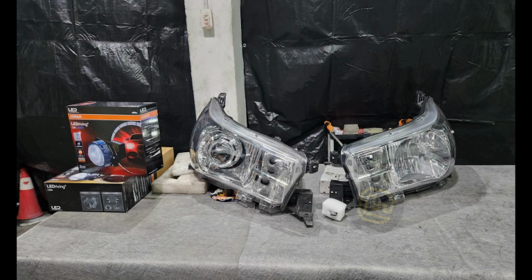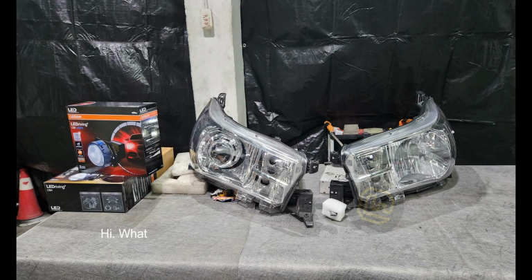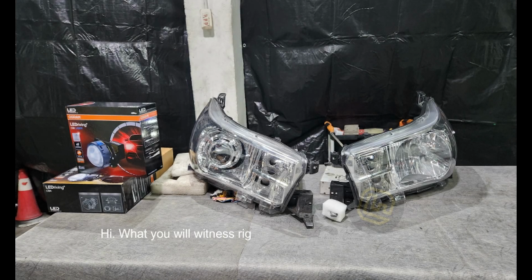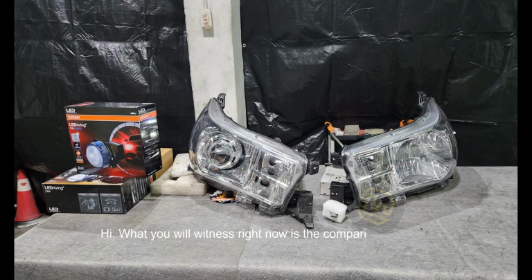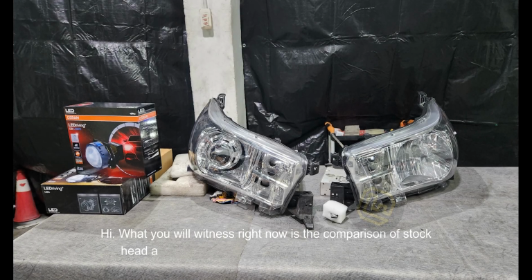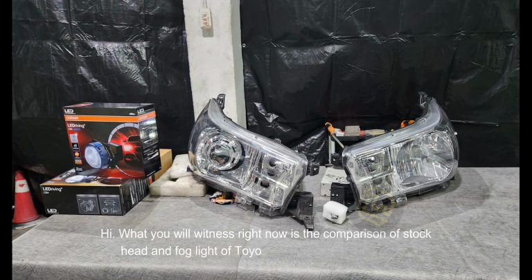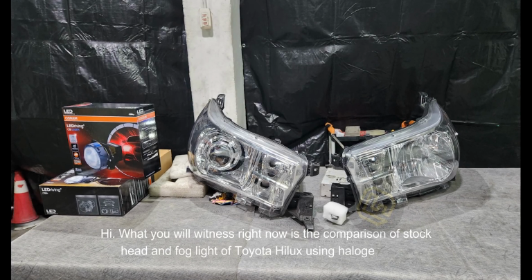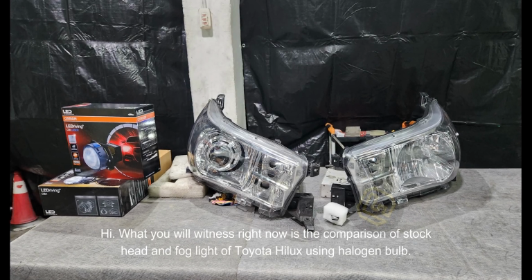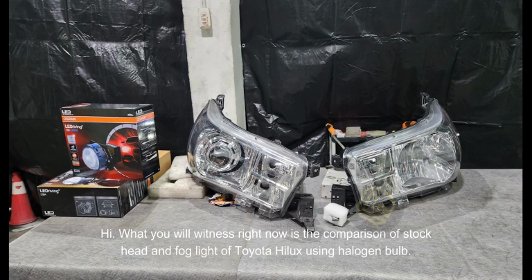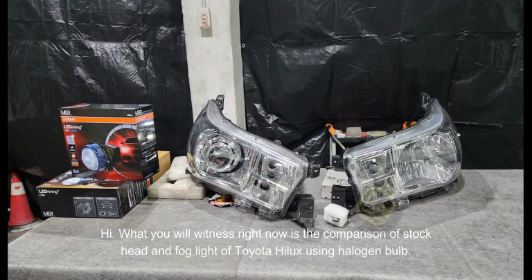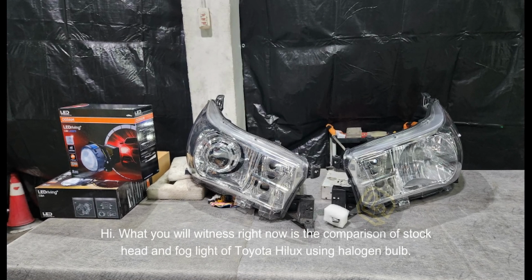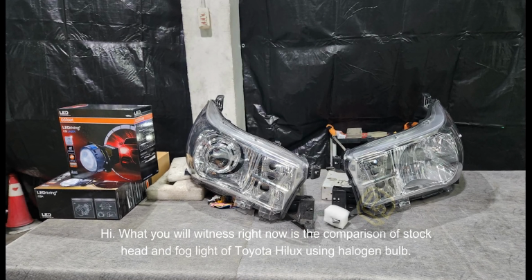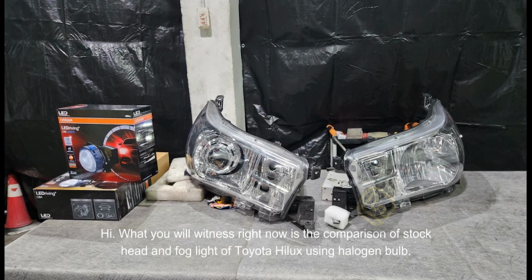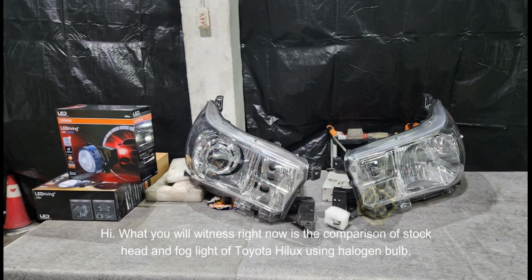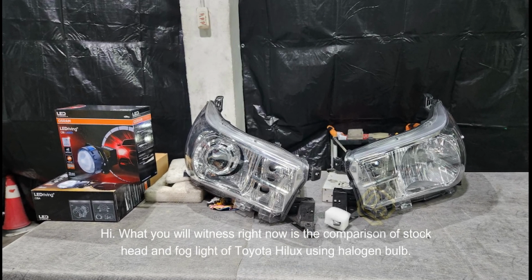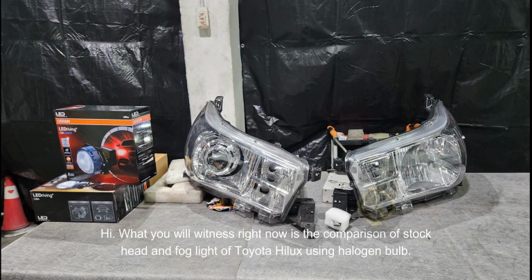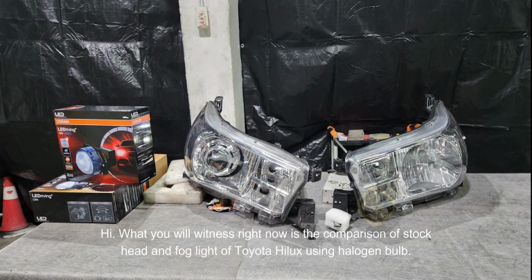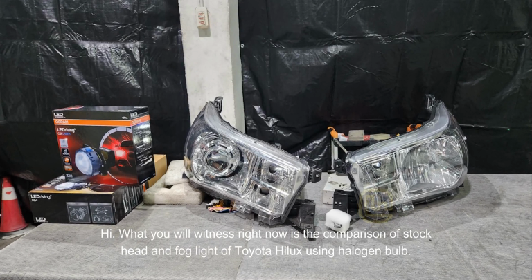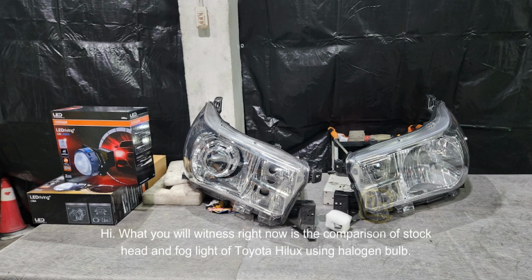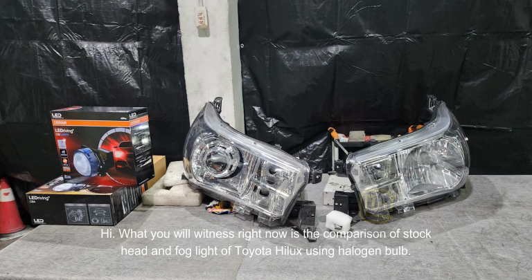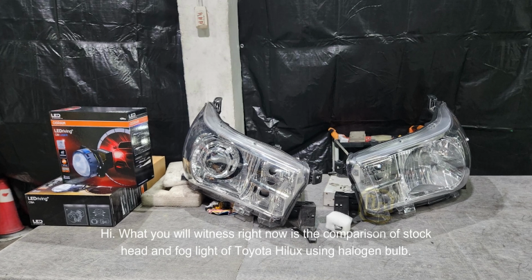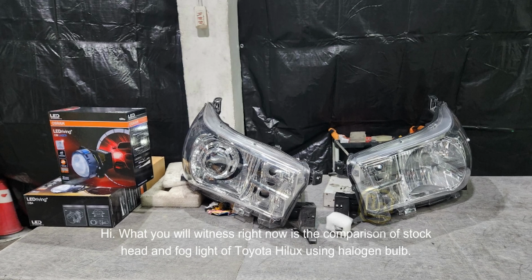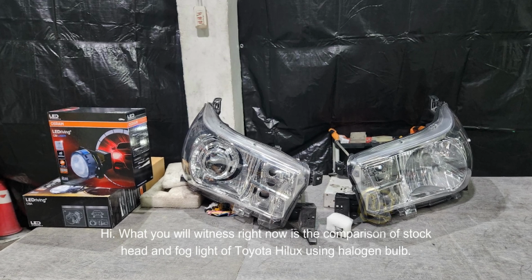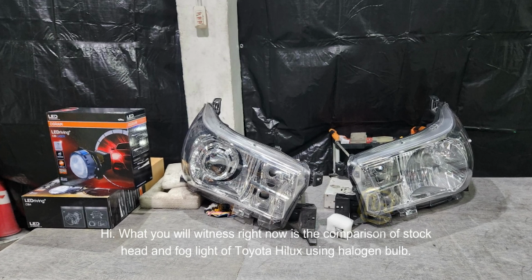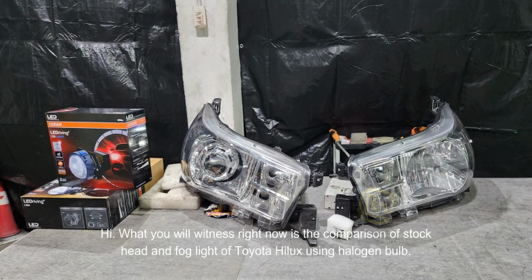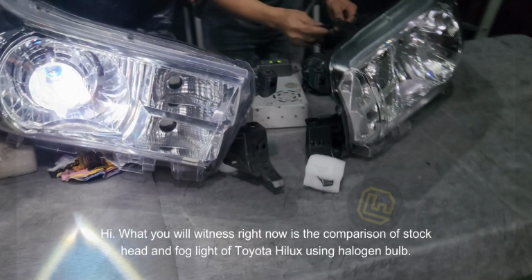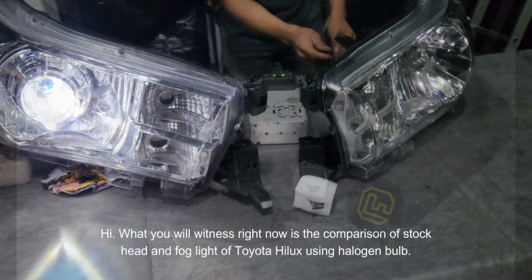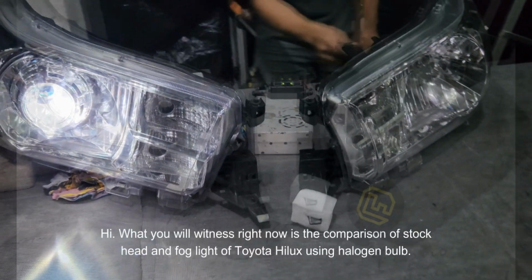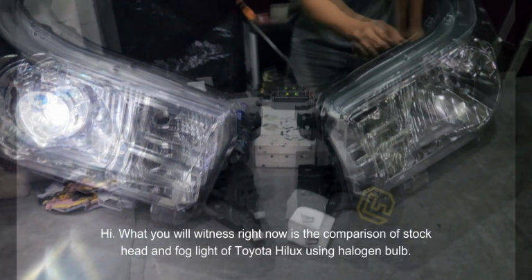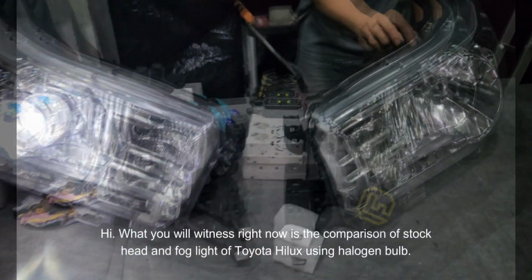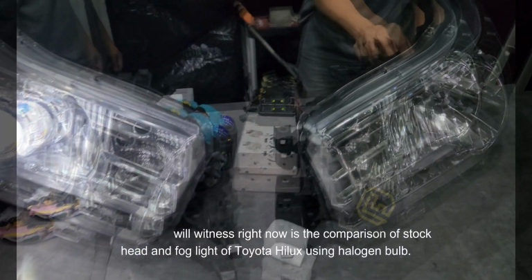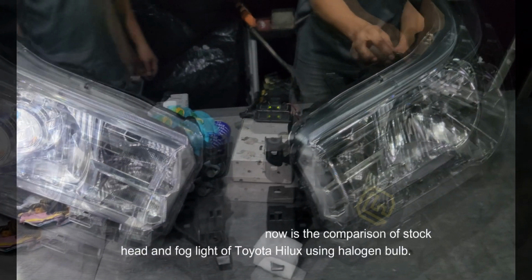Hi! What you will witness right now is the comparison of stock head and fog light of Toyota Hilux using halogen bulb.